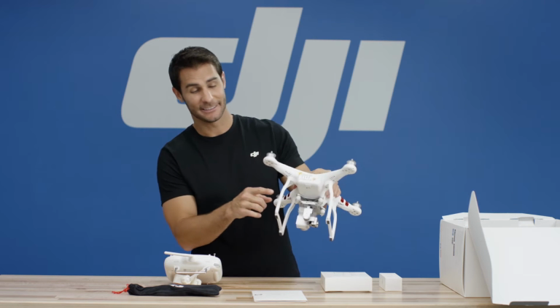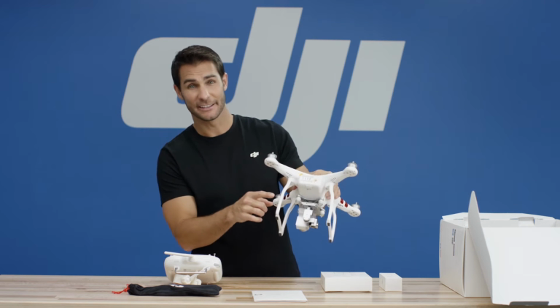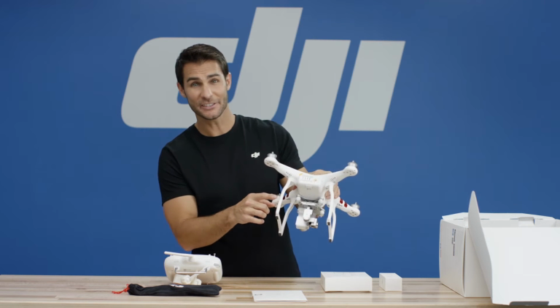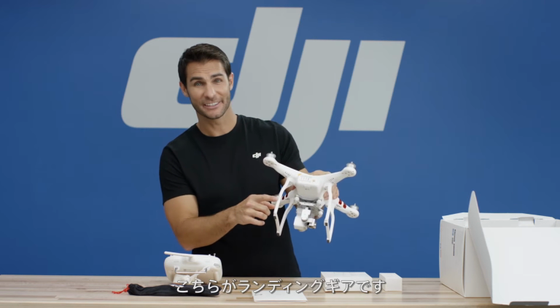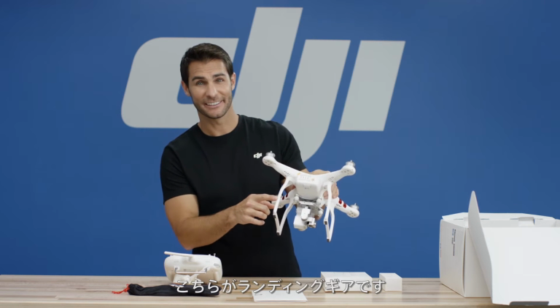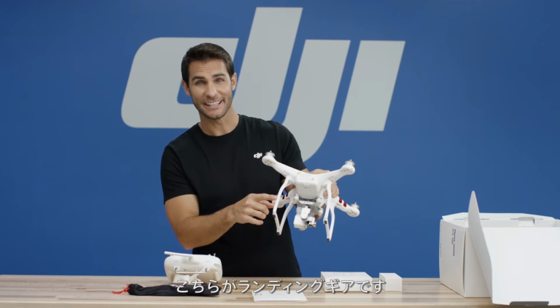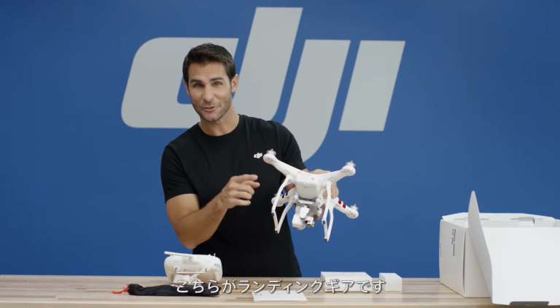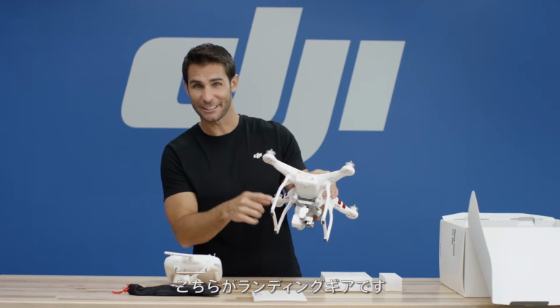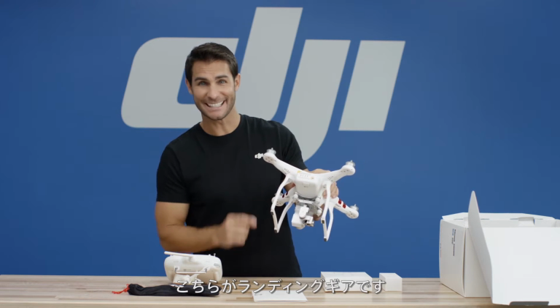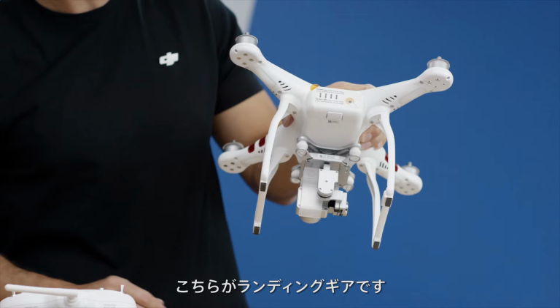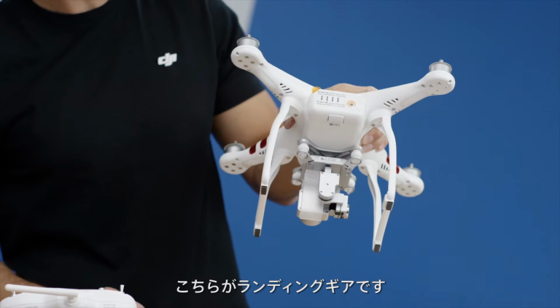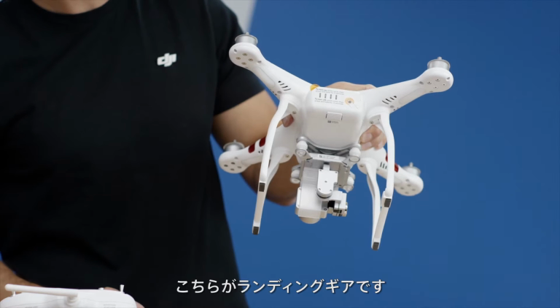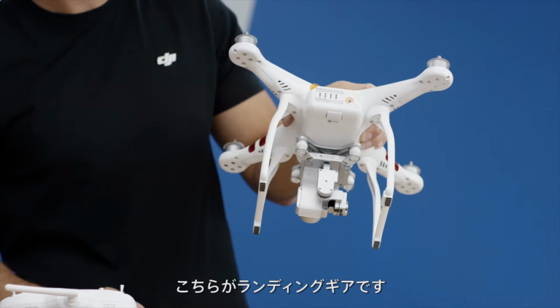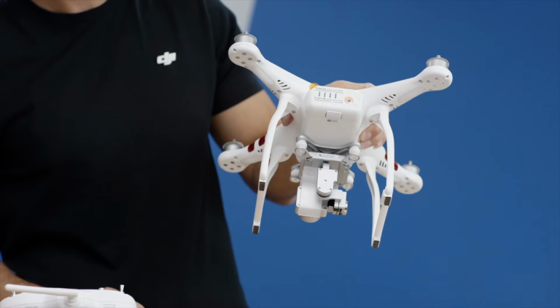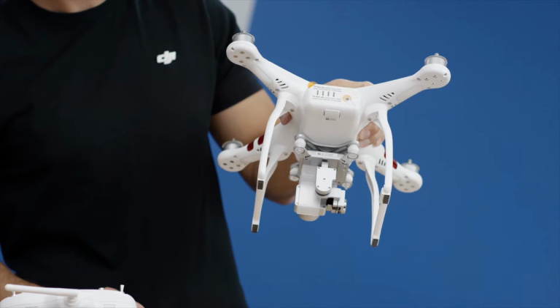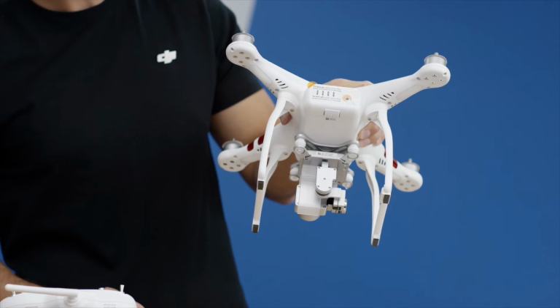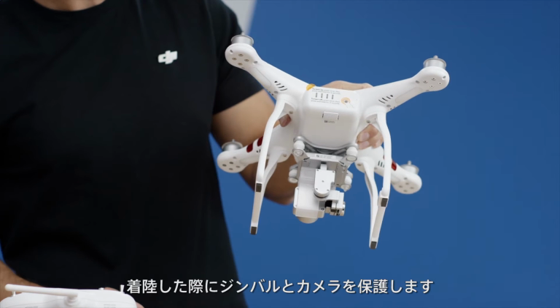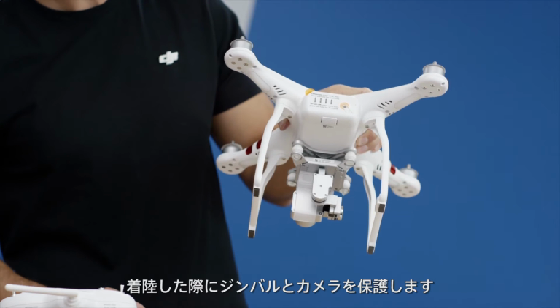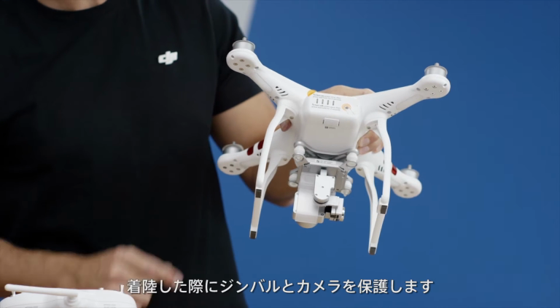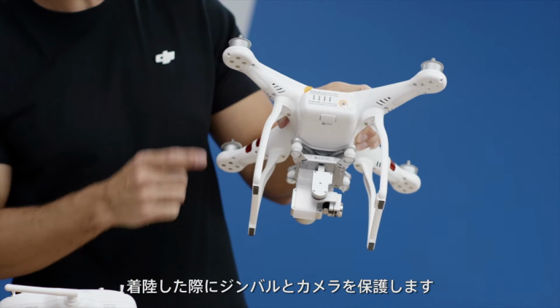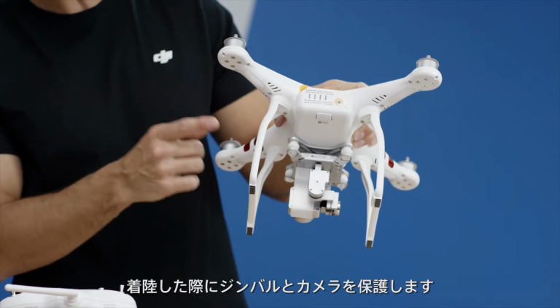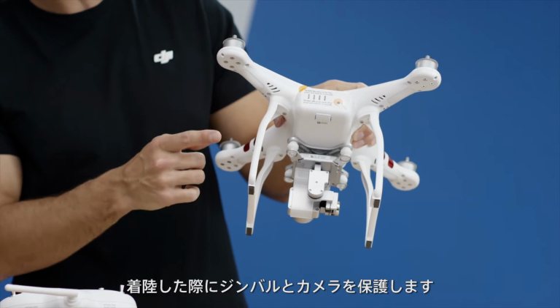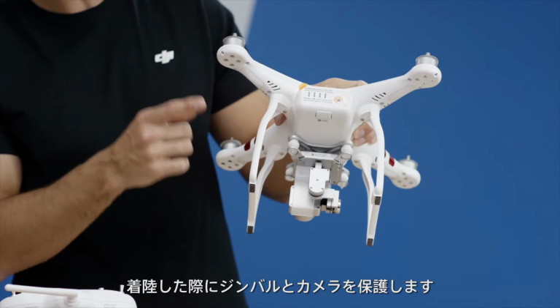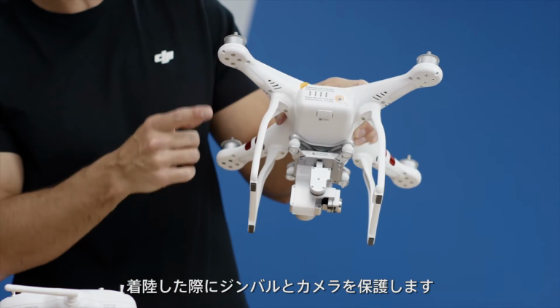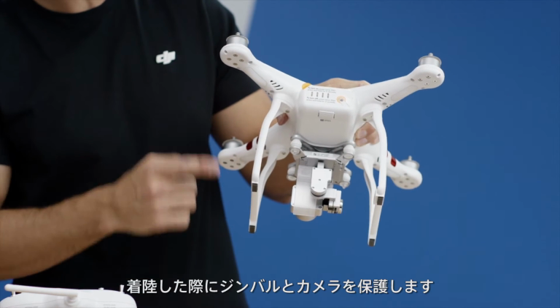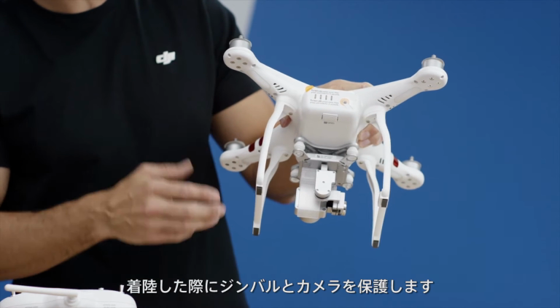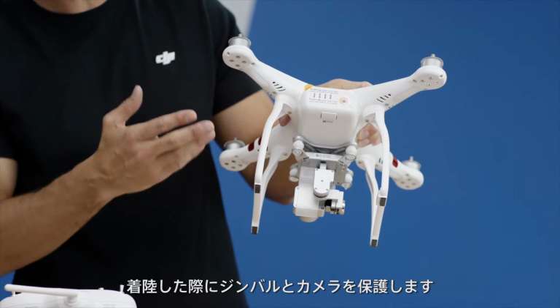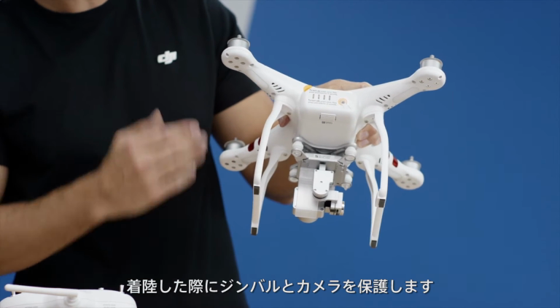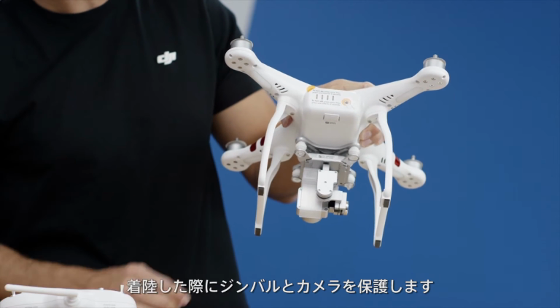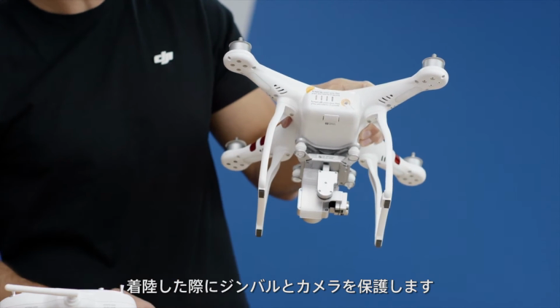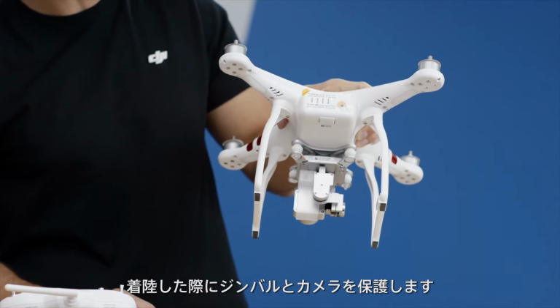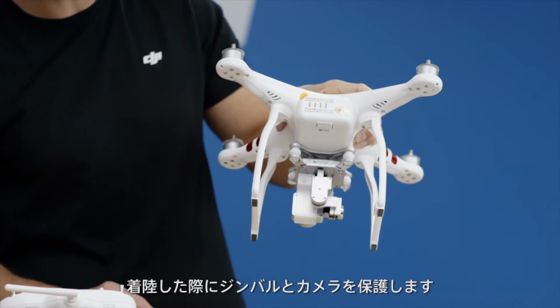This is your landing gear. It protects your gimbal and camera when you land.